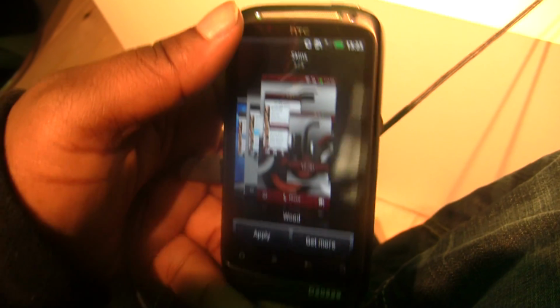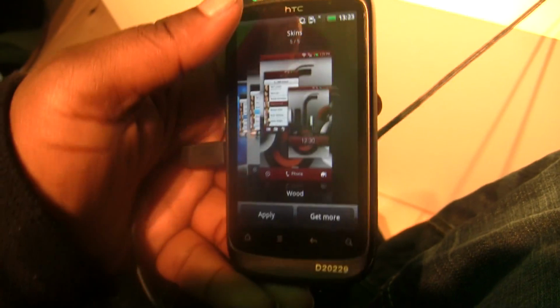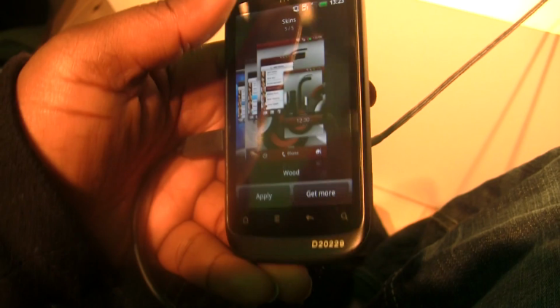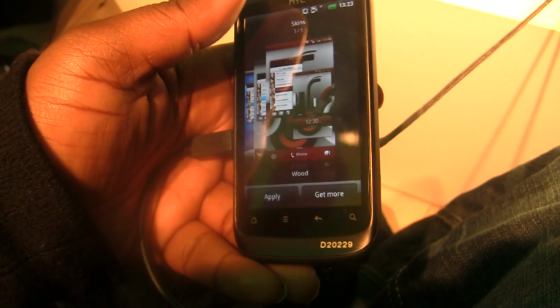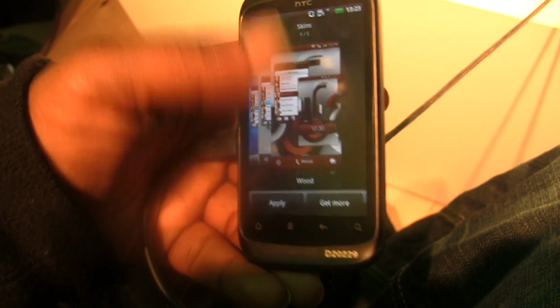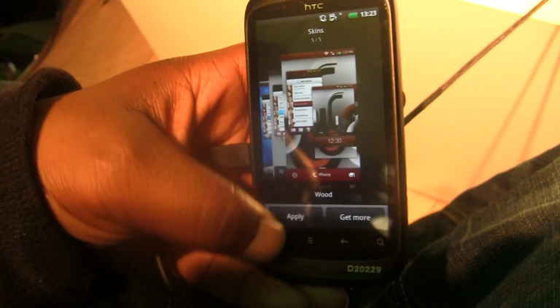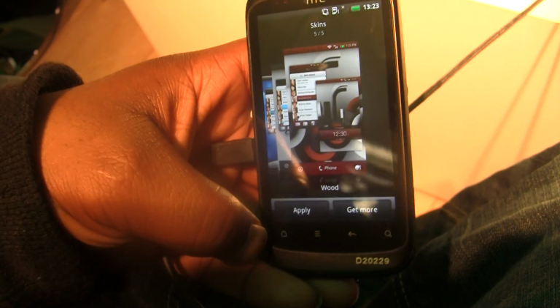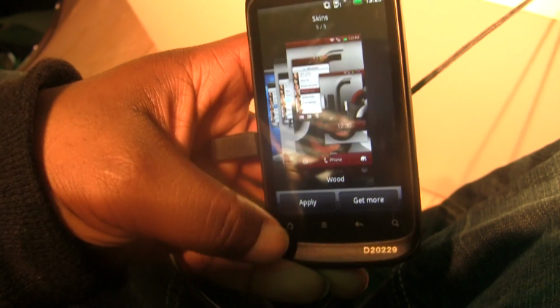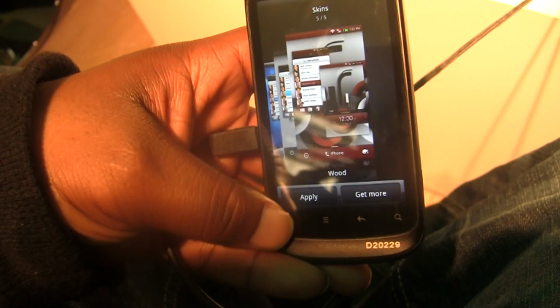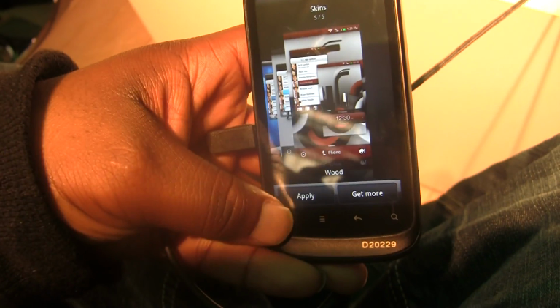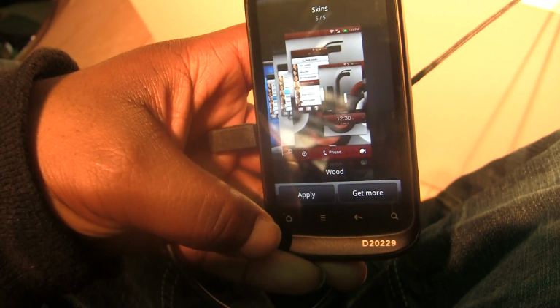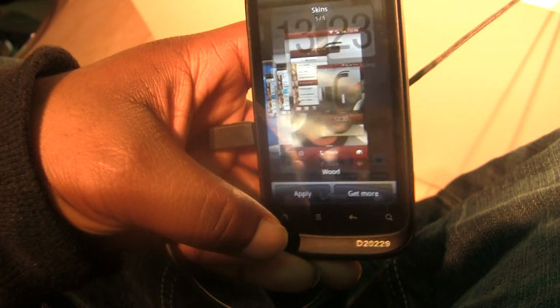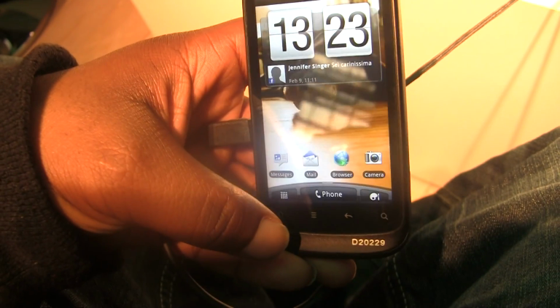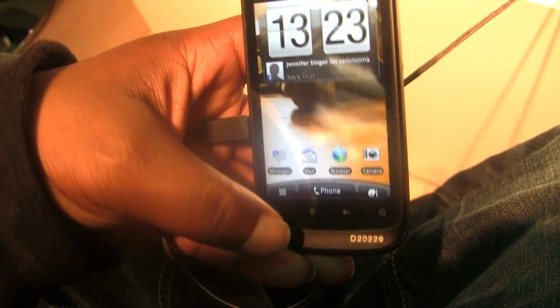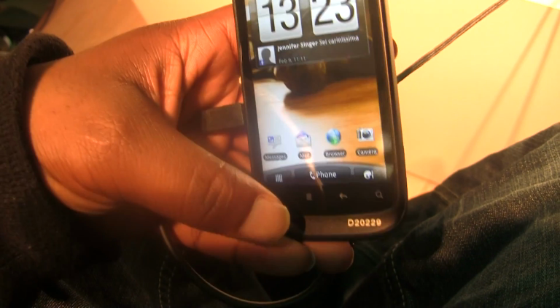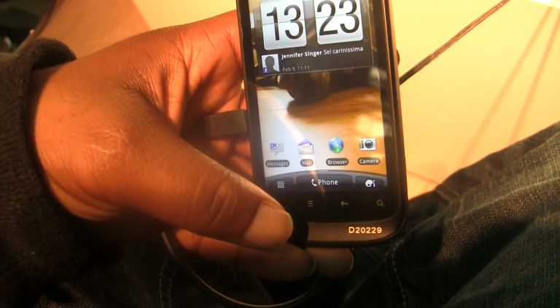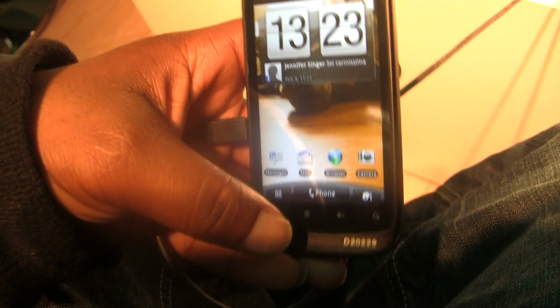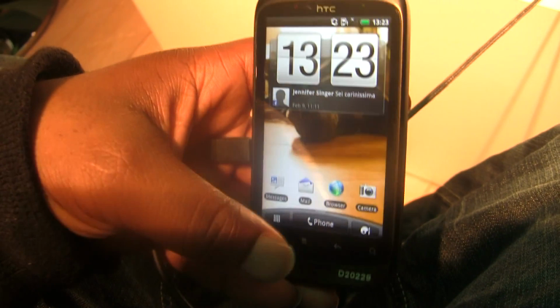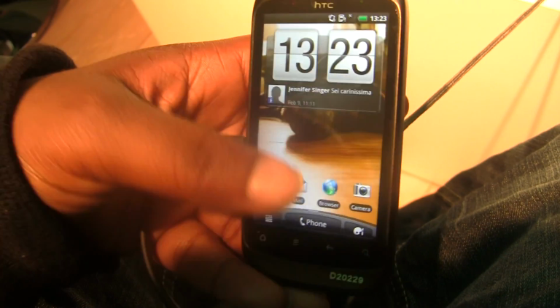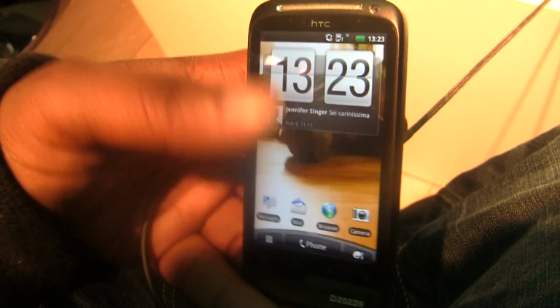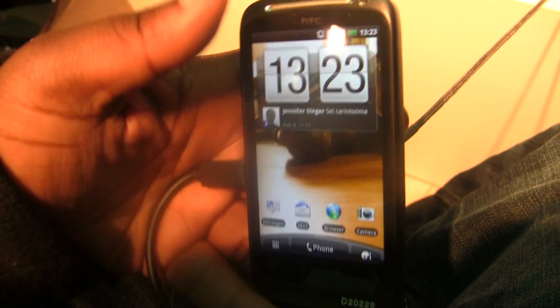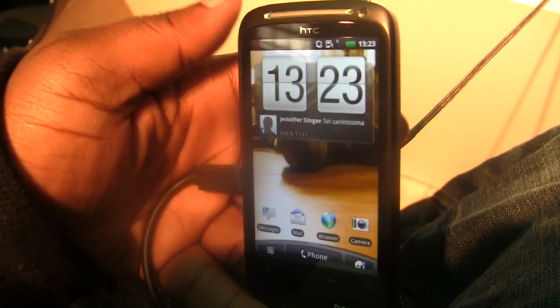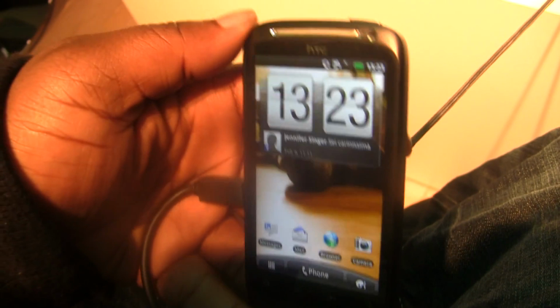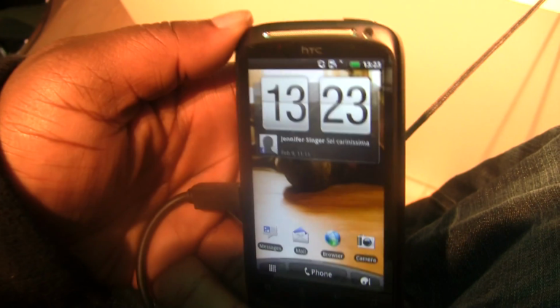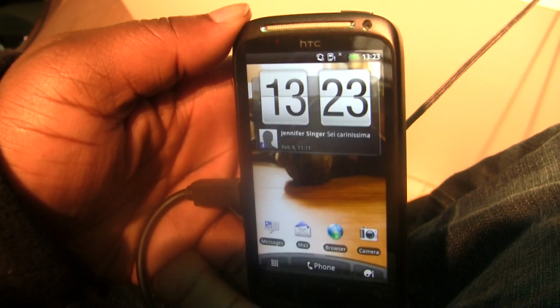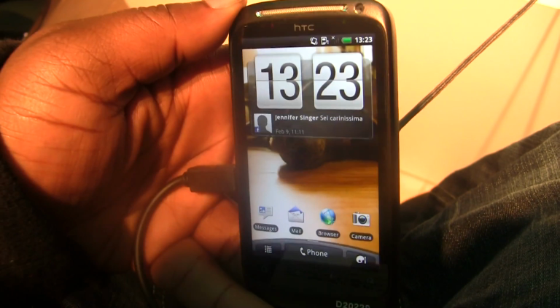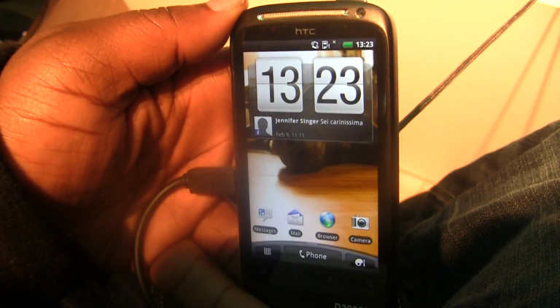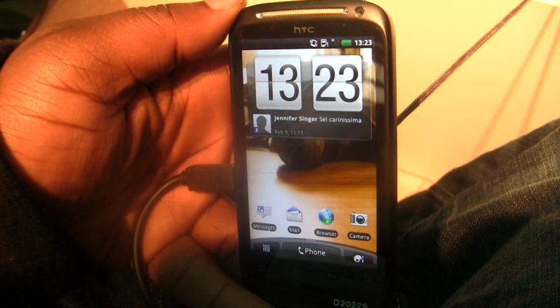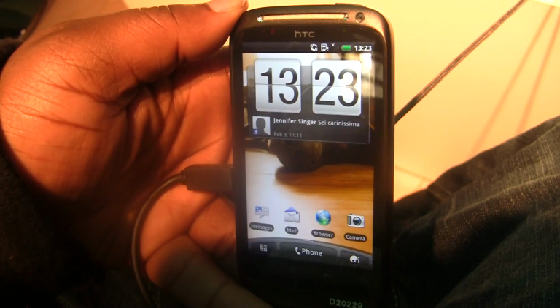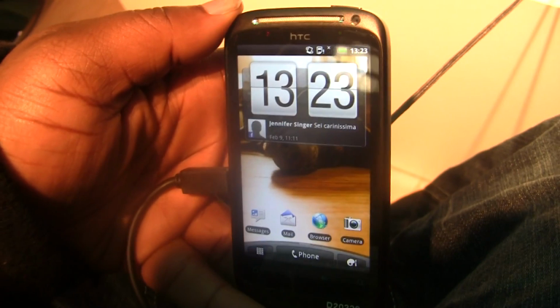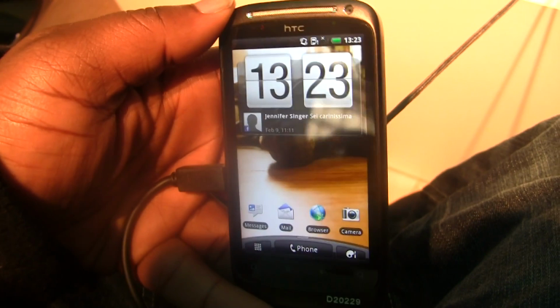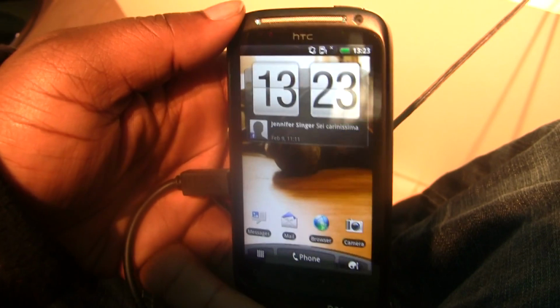And that was the latest version of HTC Sense being included on the Gingerbread phones, announced today. Thanks.